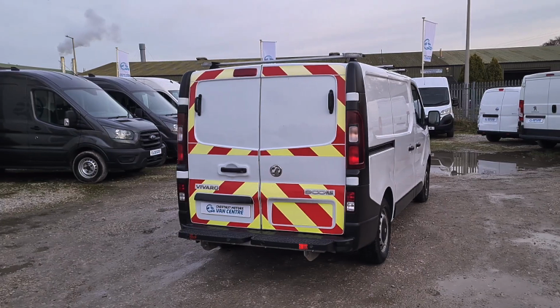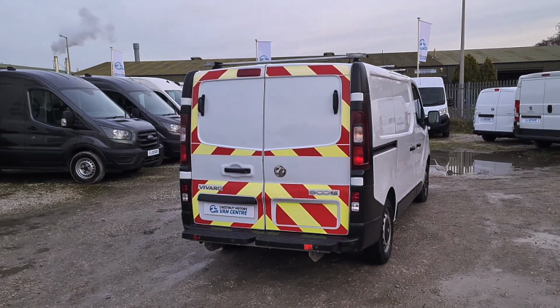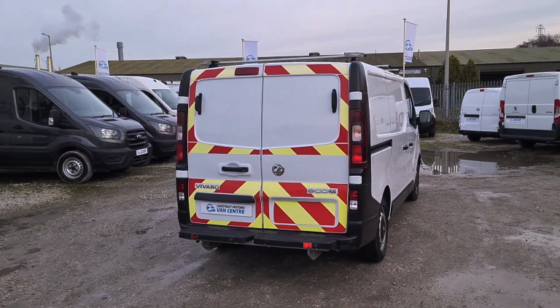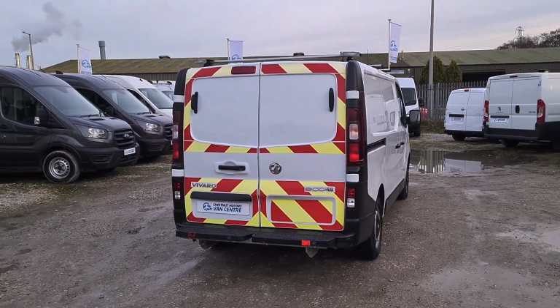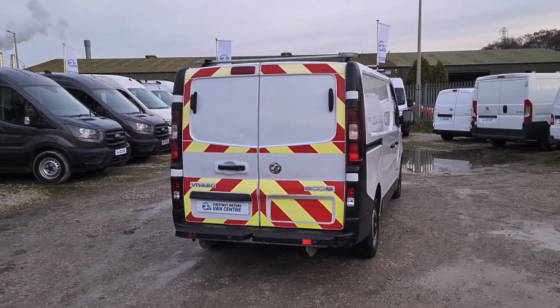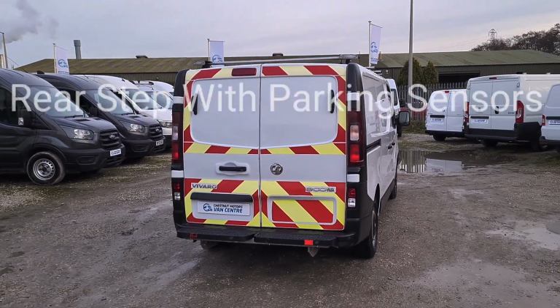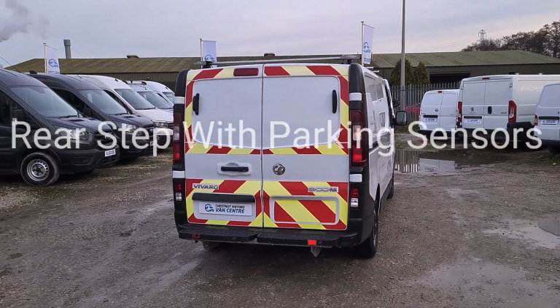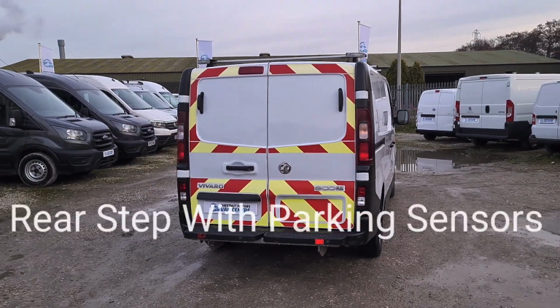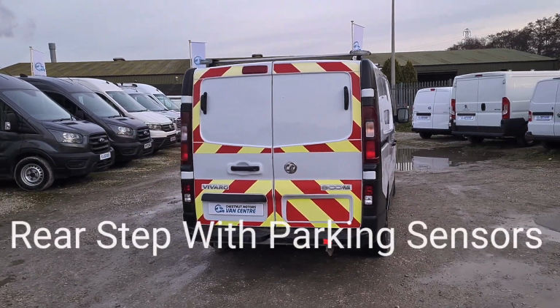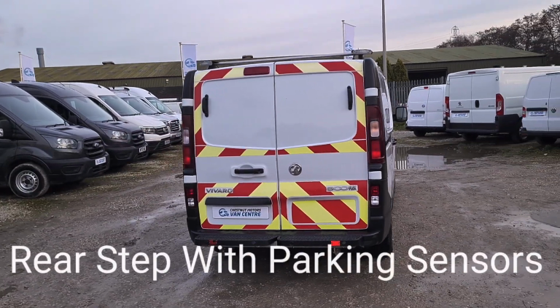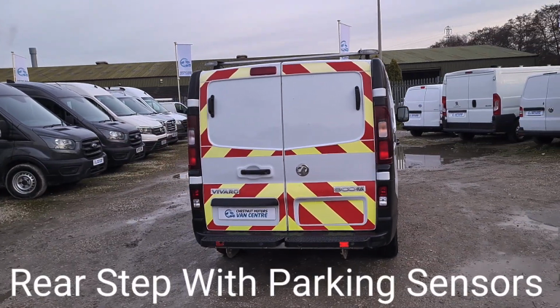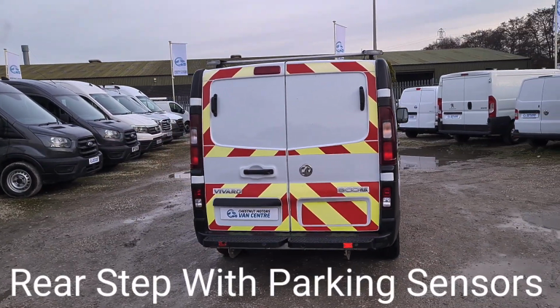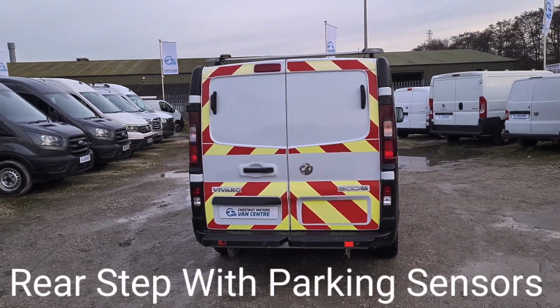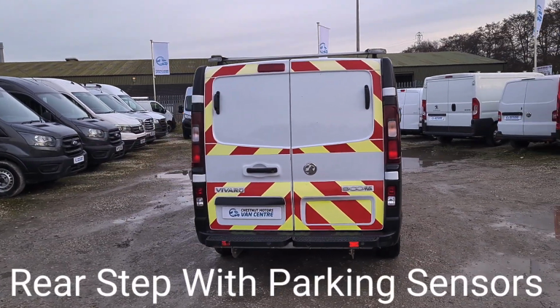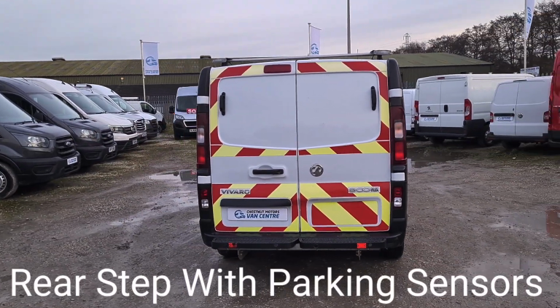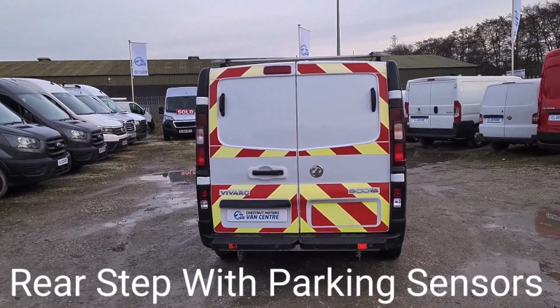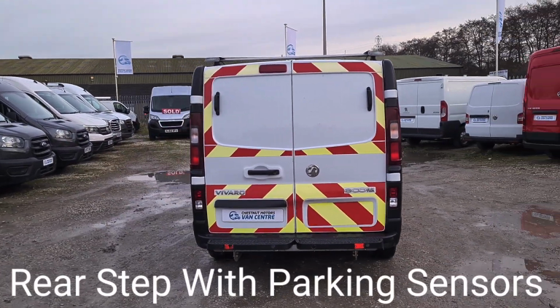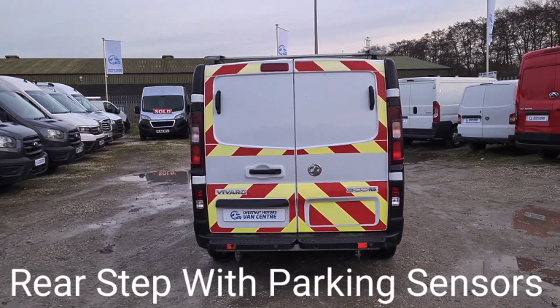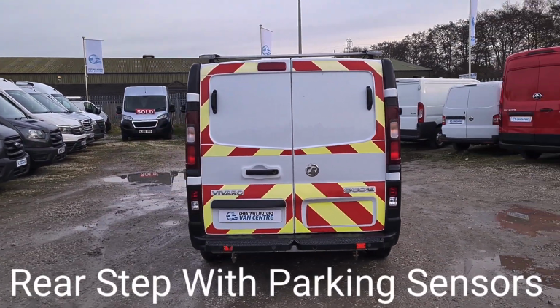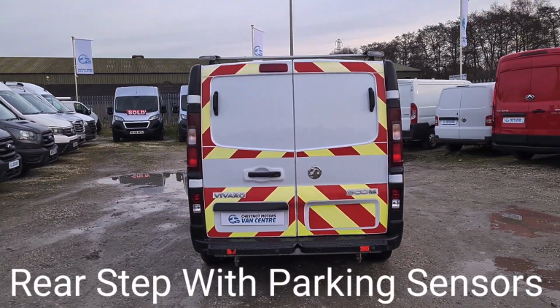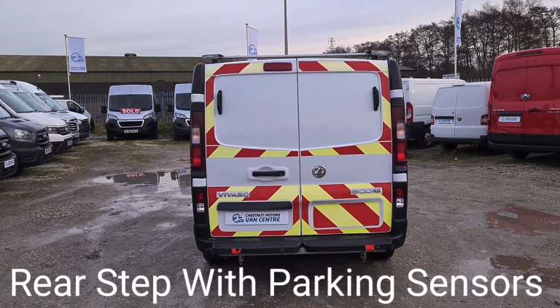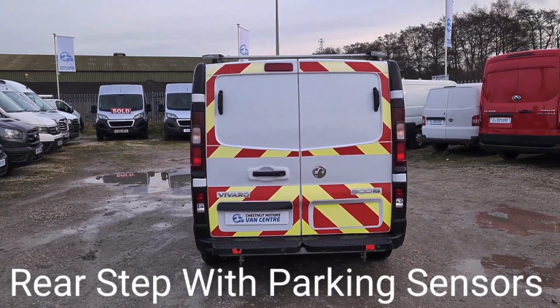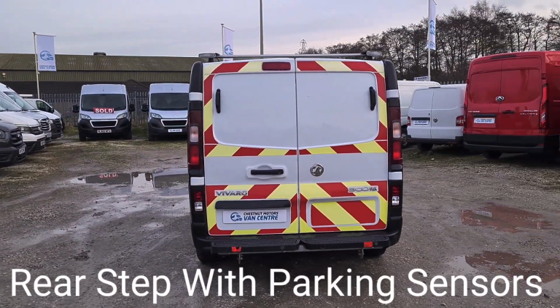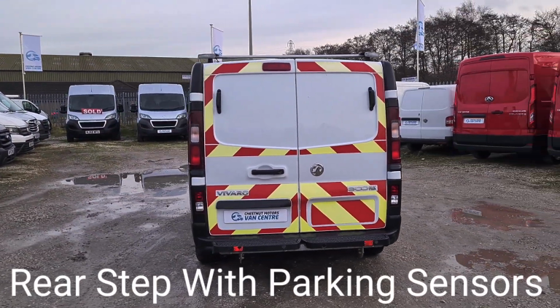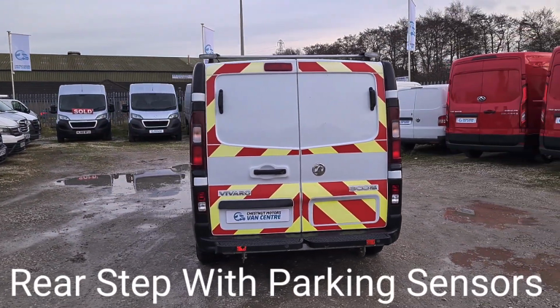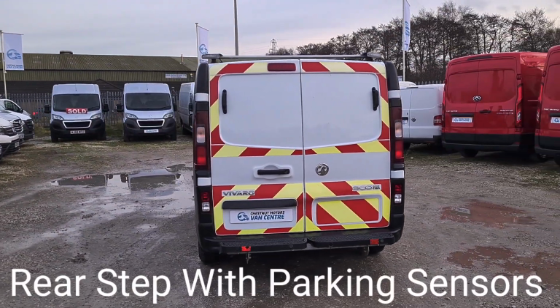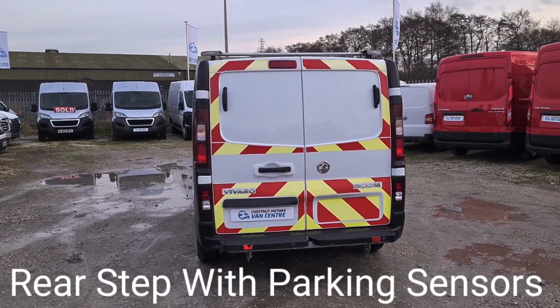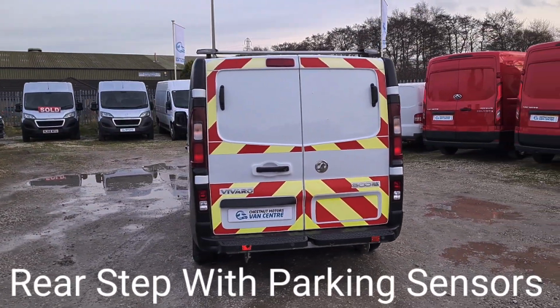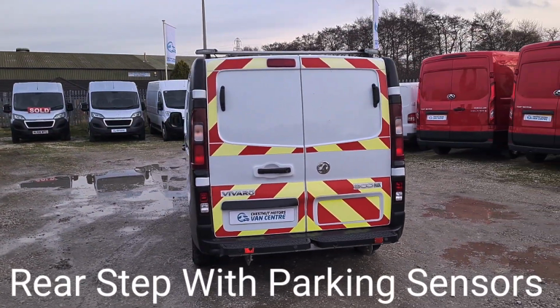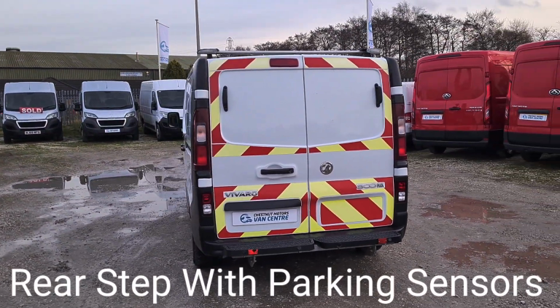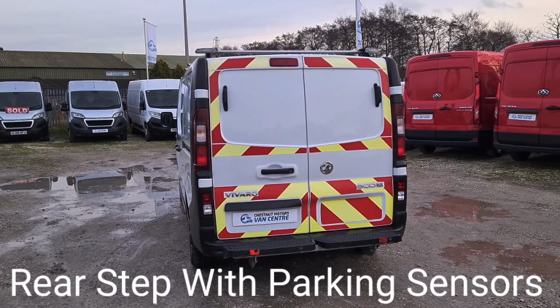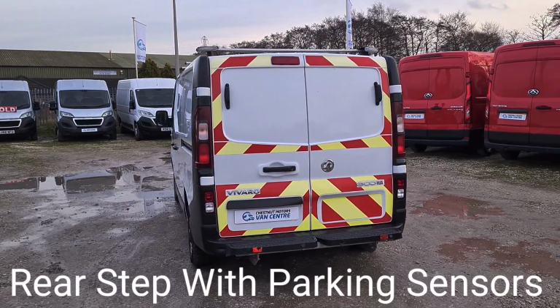Twin side loading doors, double rear doors at the back. It's also got rear parking sensors.